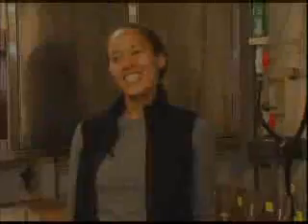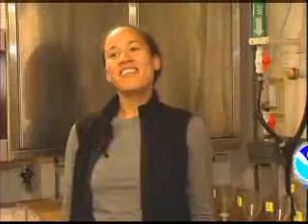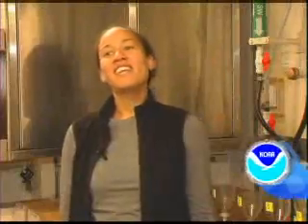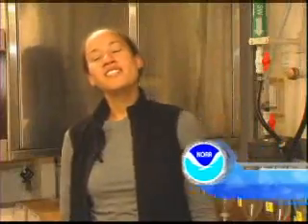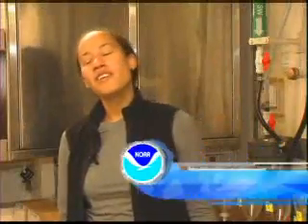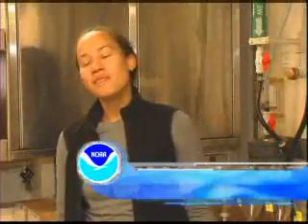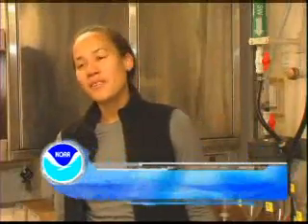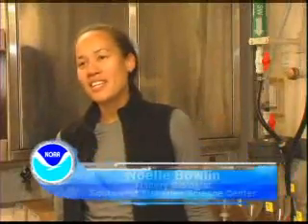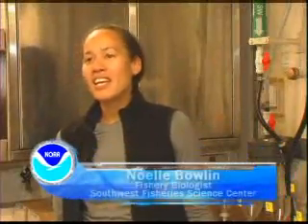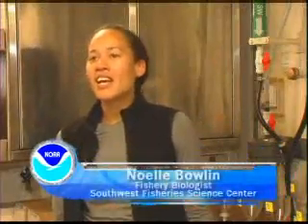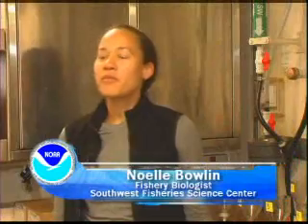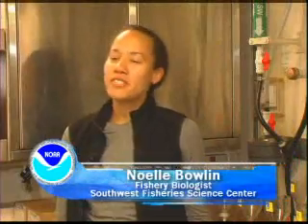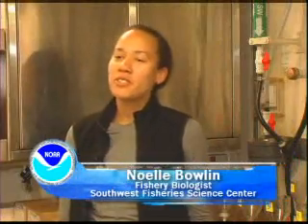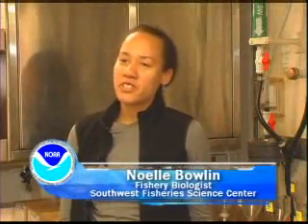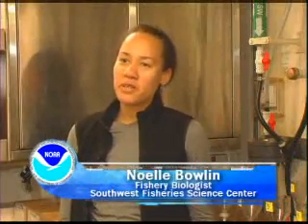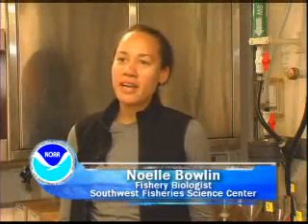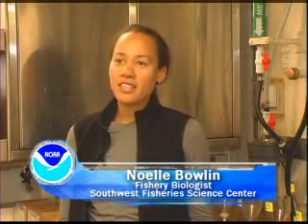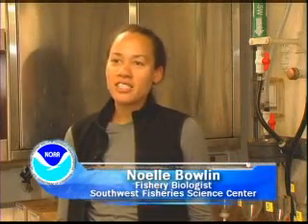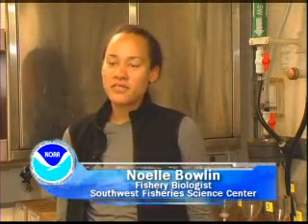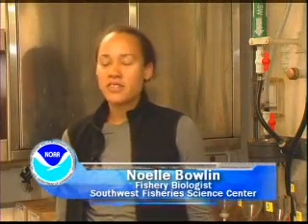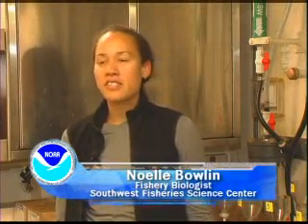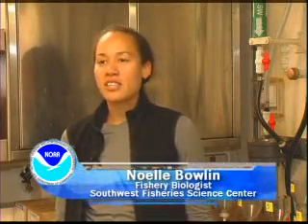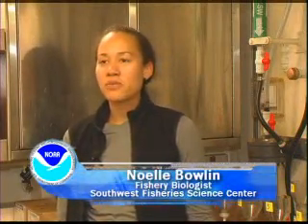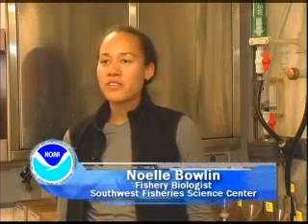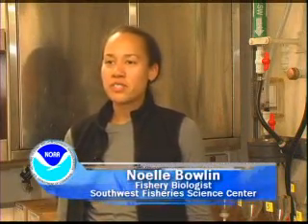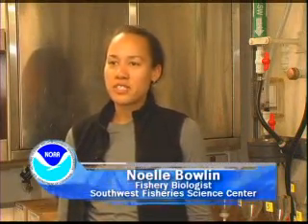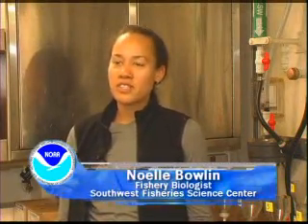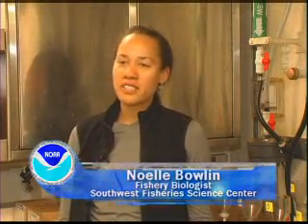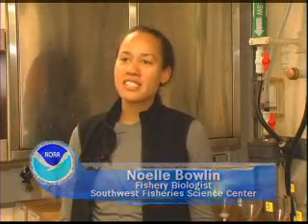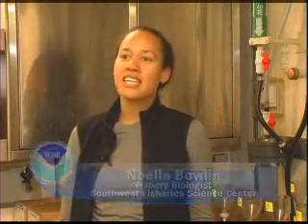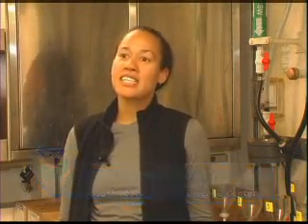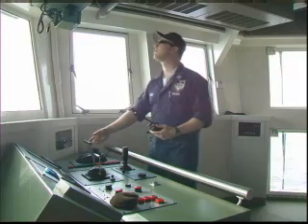My name is Noelle Boland. I'm a research fishery biologist for the National Marine Fisheries Service in San Diego.